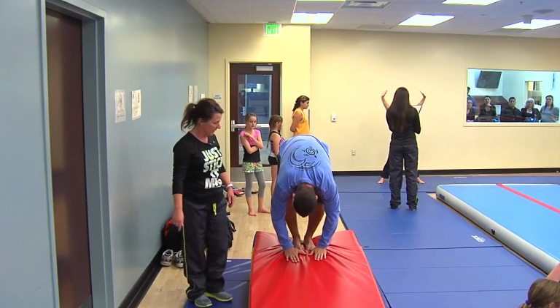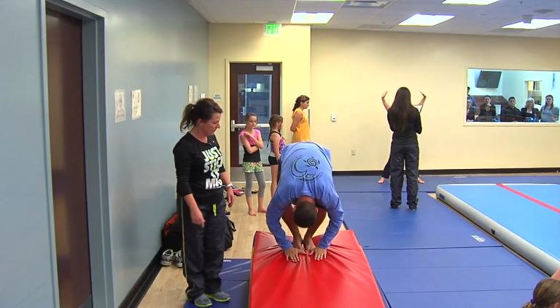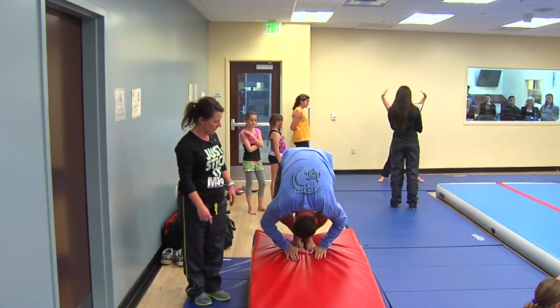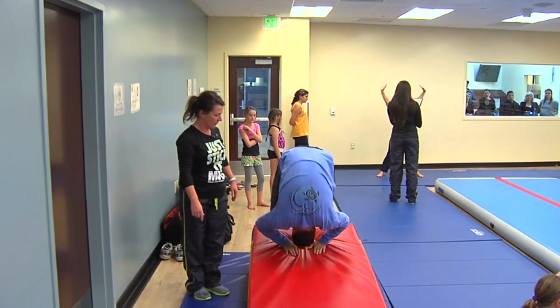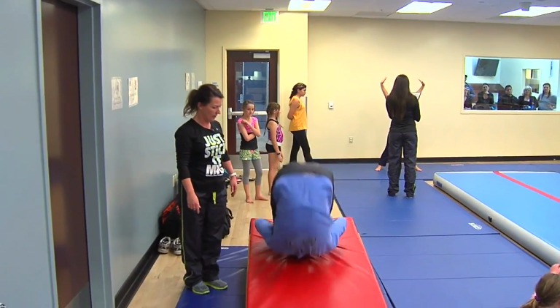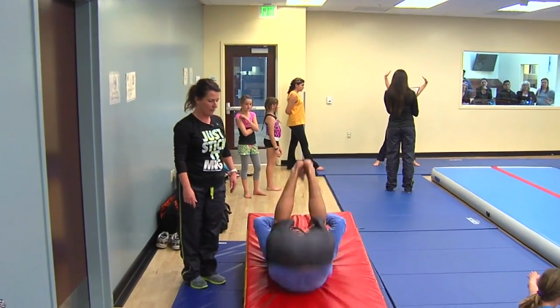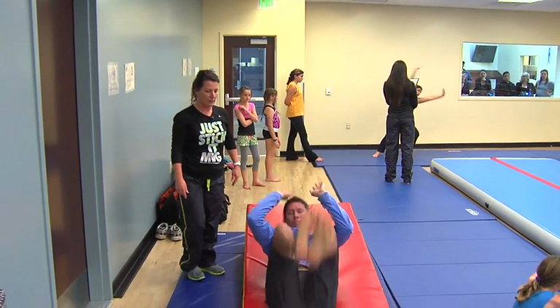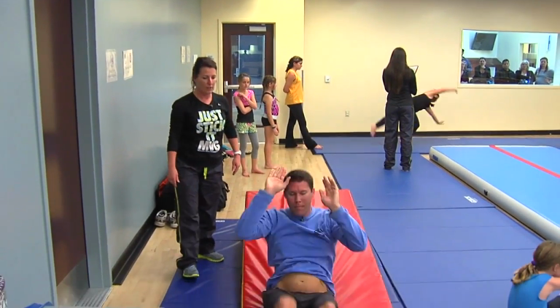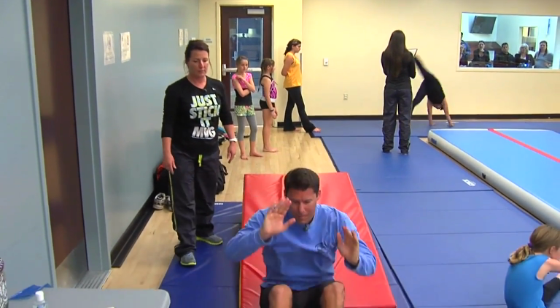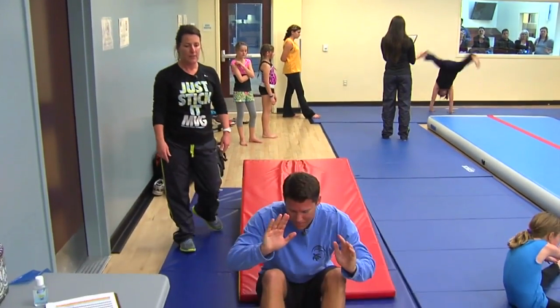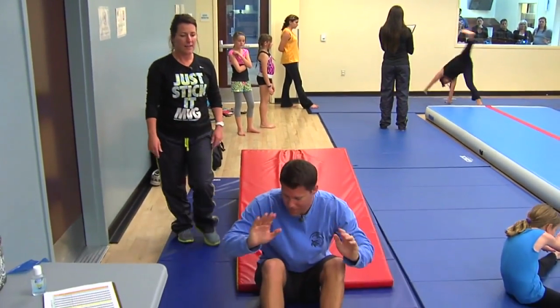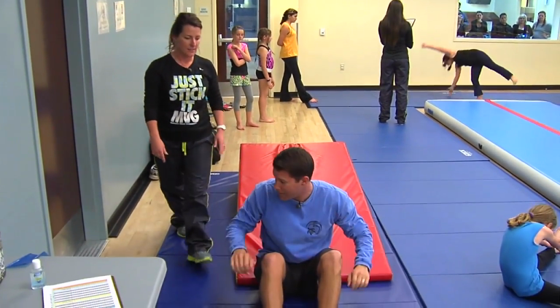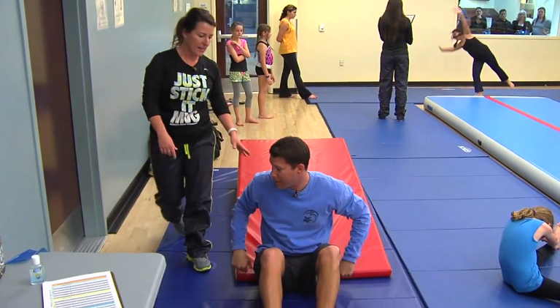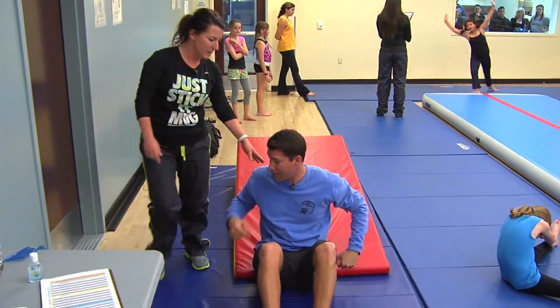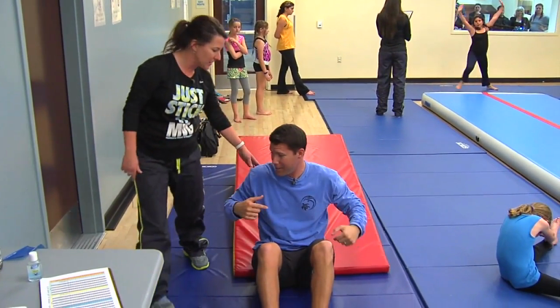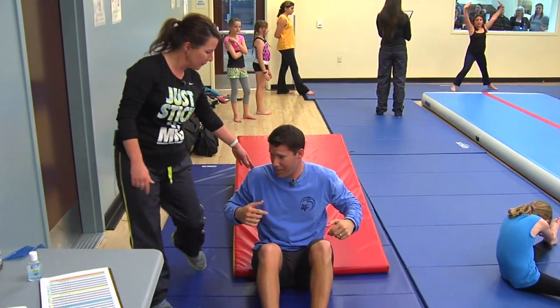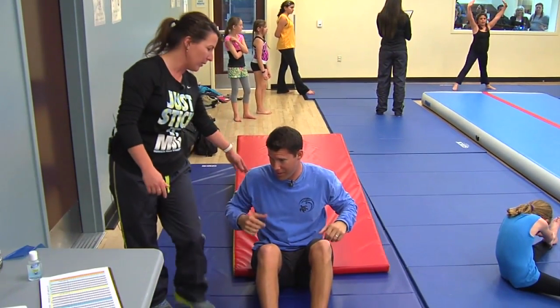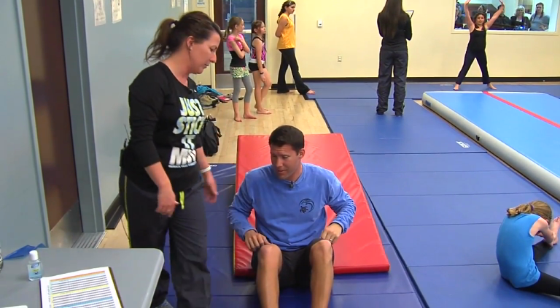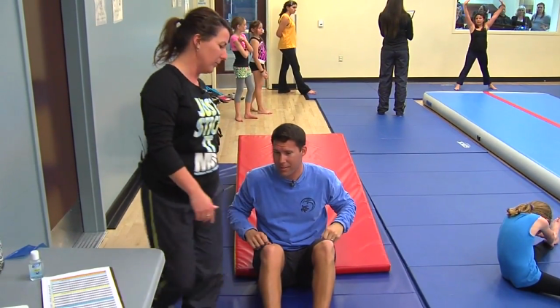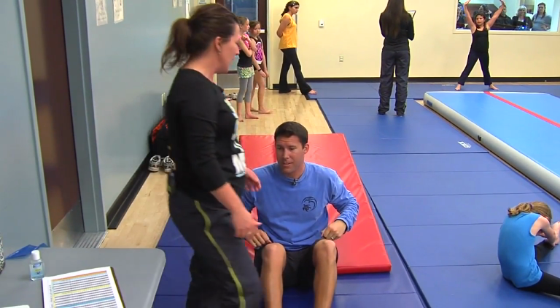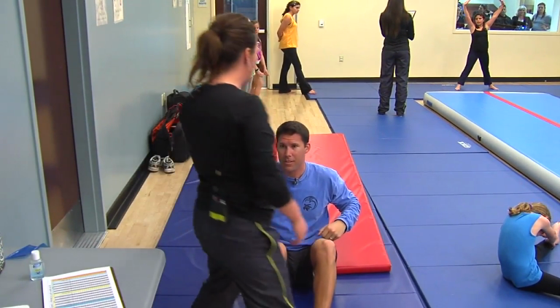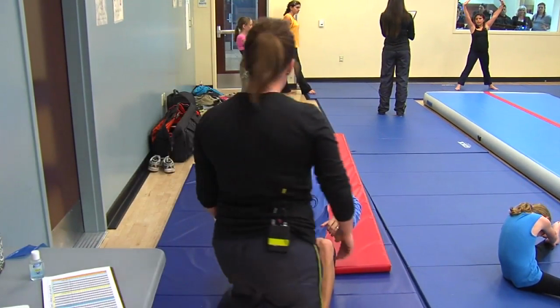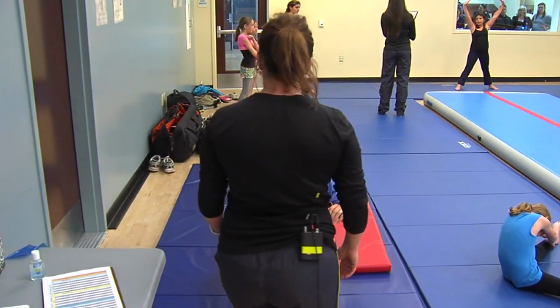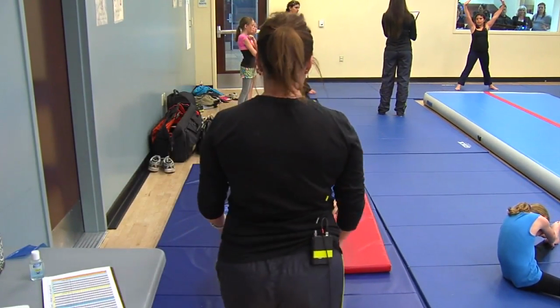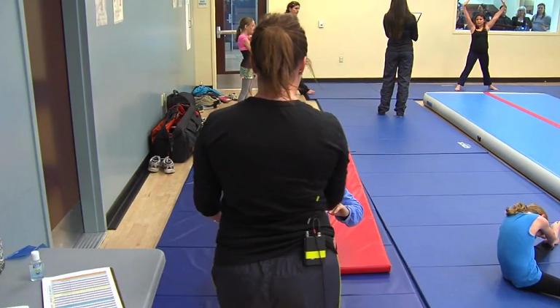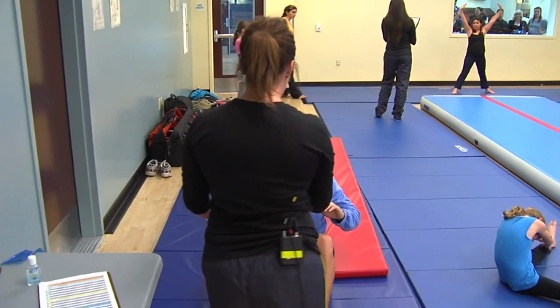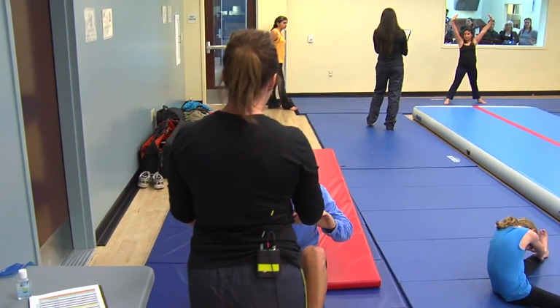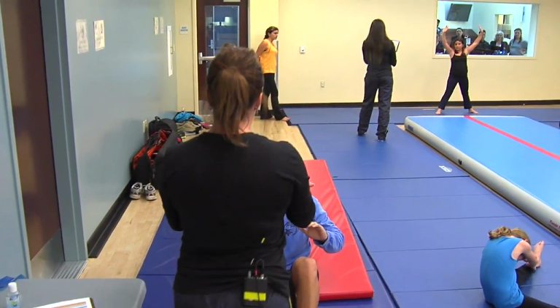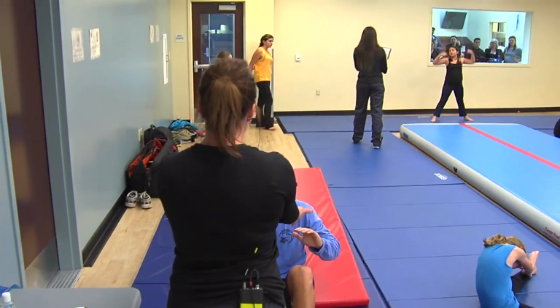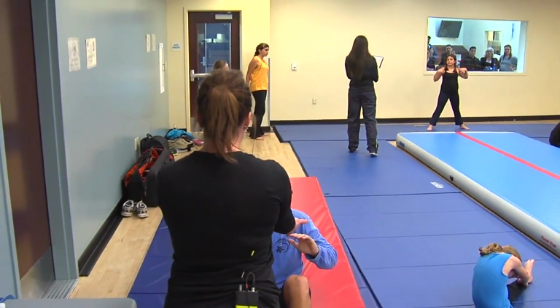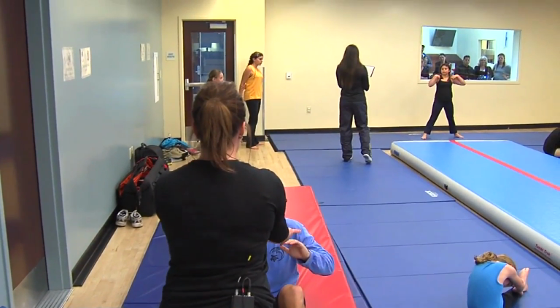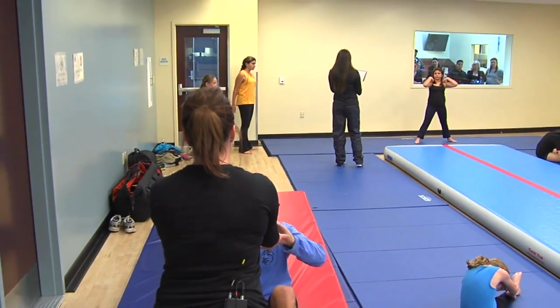Now you're going to tuck your chin into your chest, bend your elbows, and set the back part of your head on the mat. That's the front part of the roll.